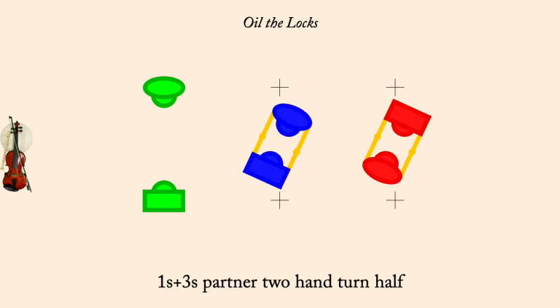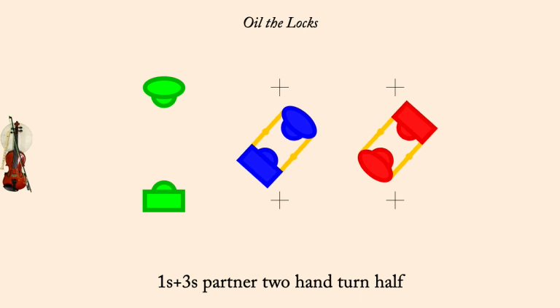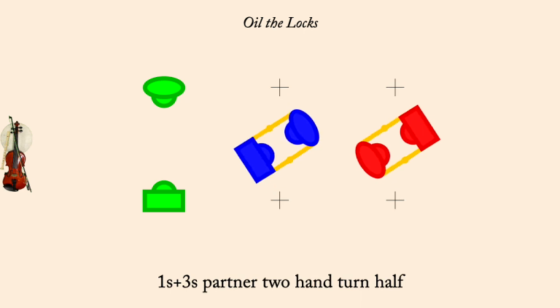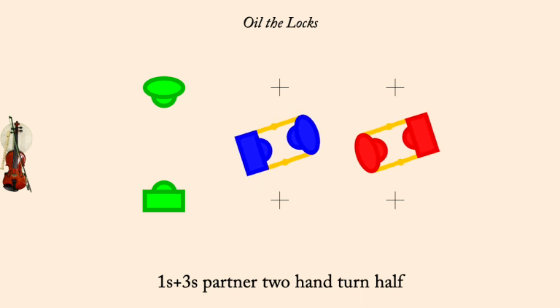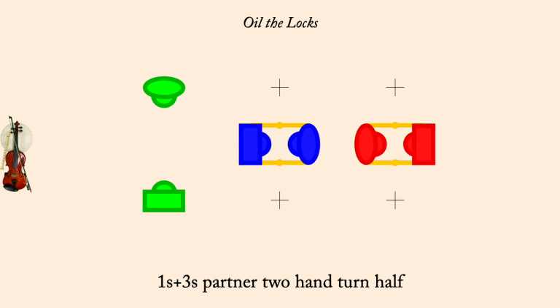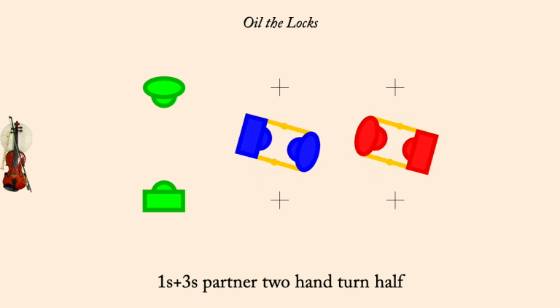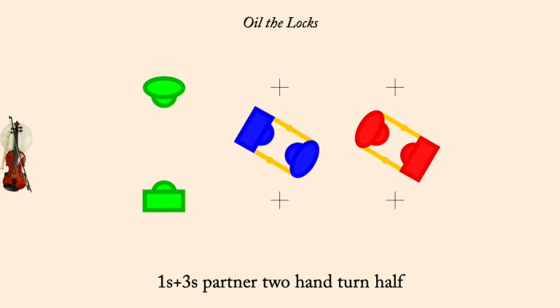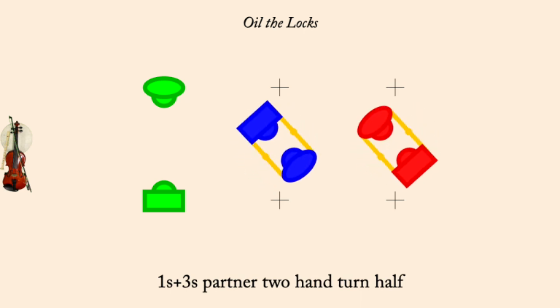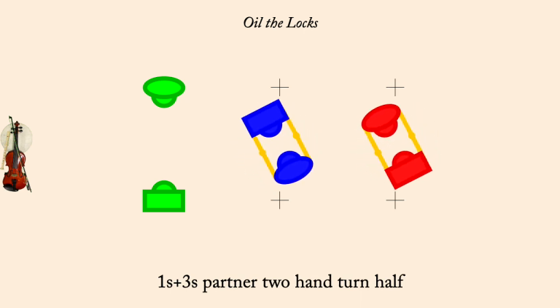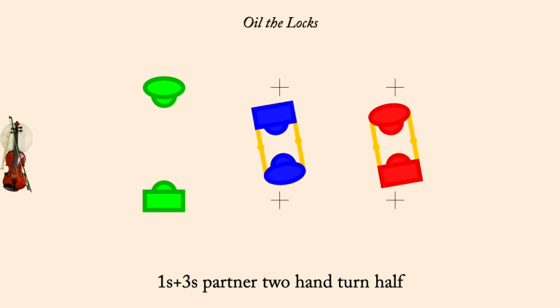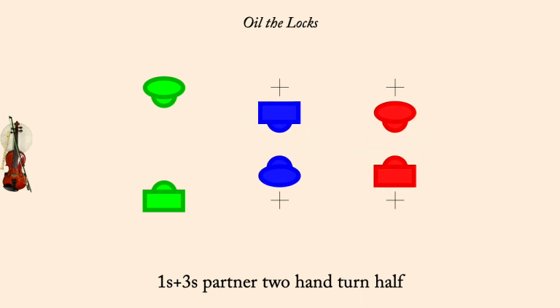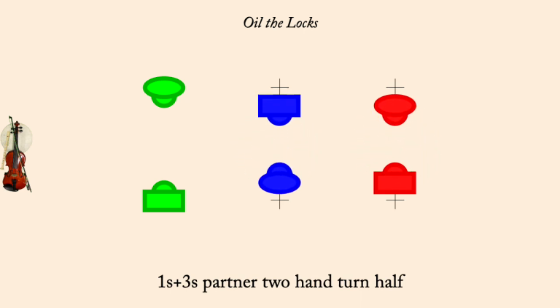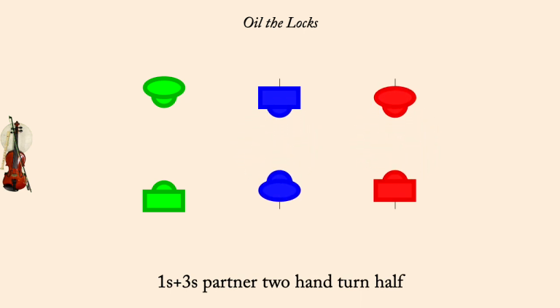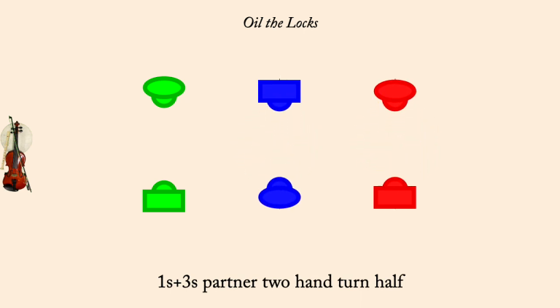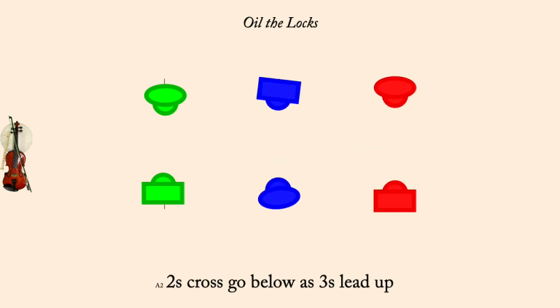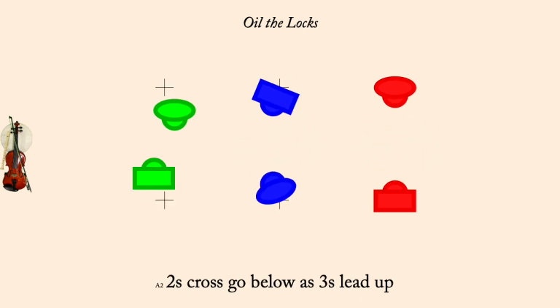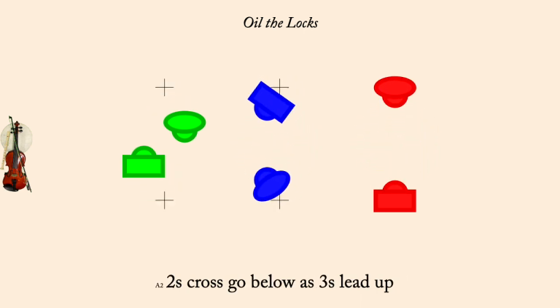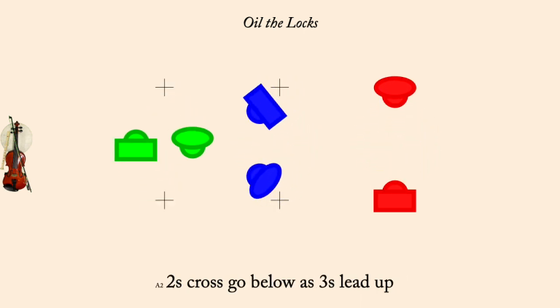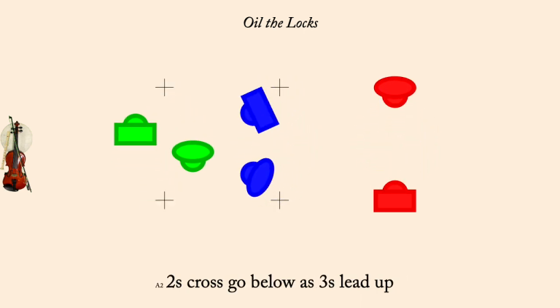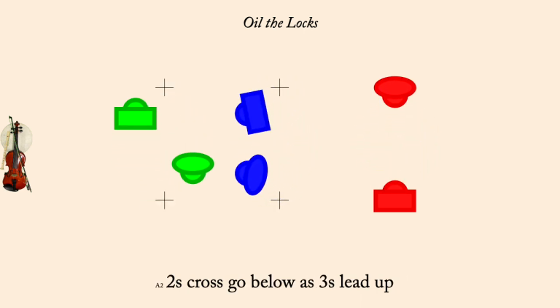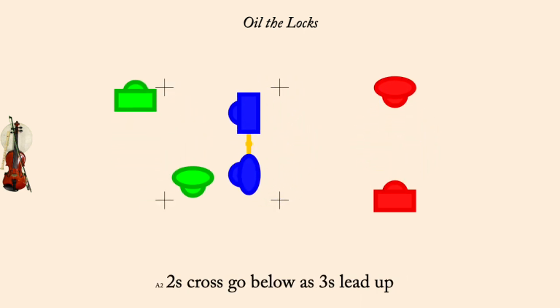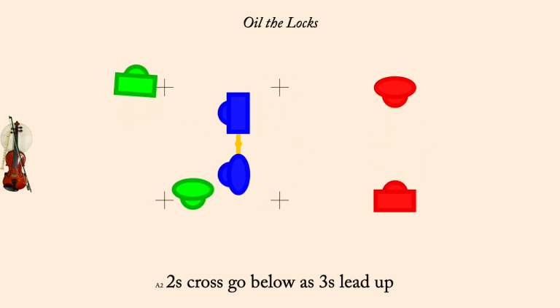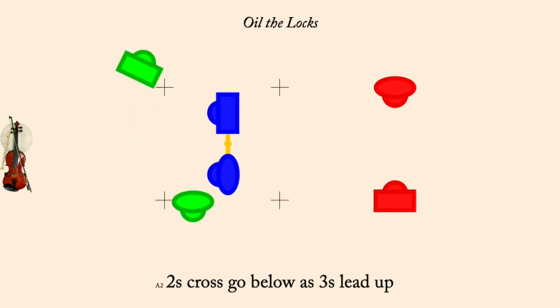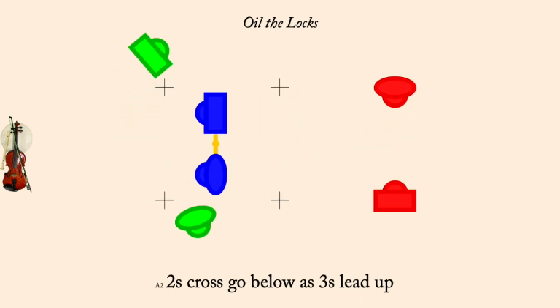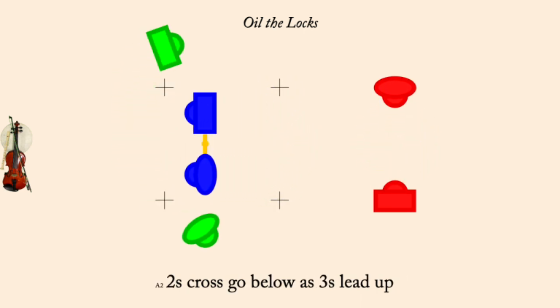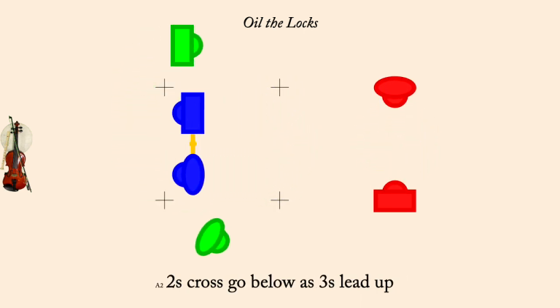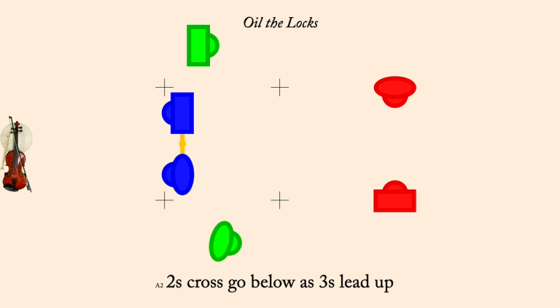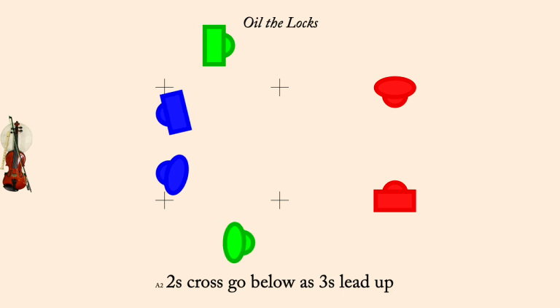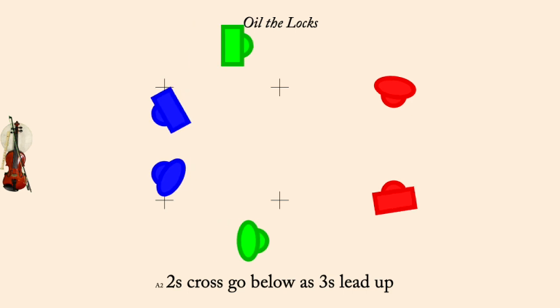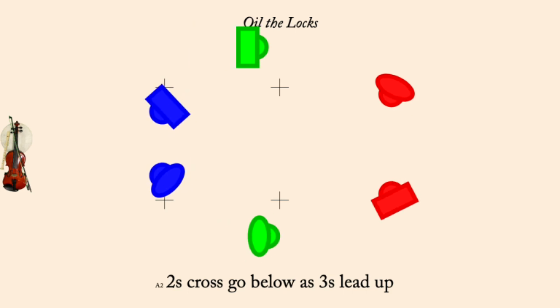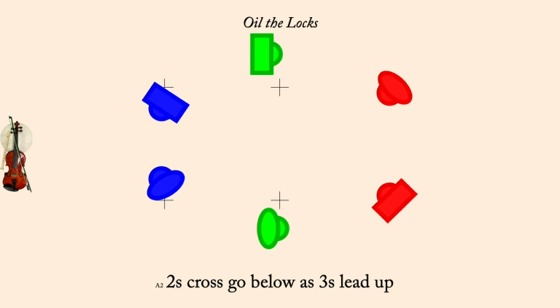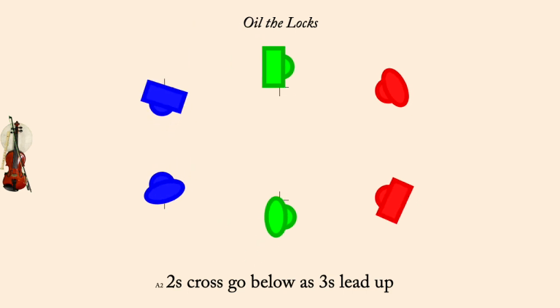Twos cross, go below, as threes lead up. Twos and ones, neighbor set.